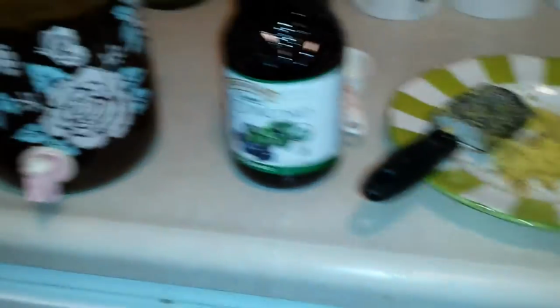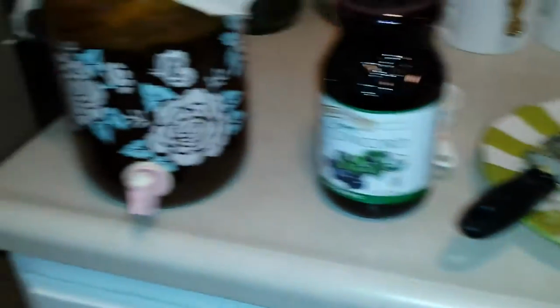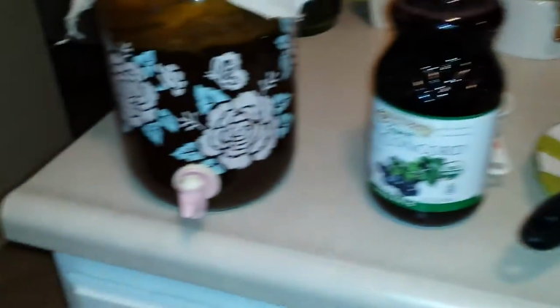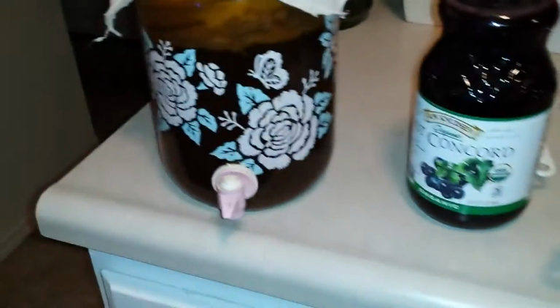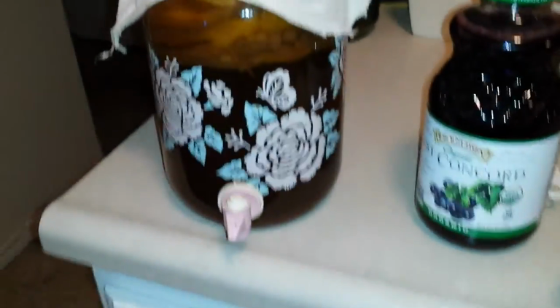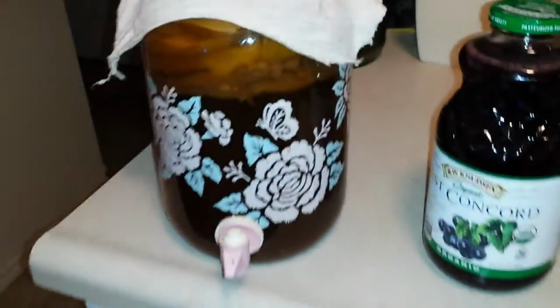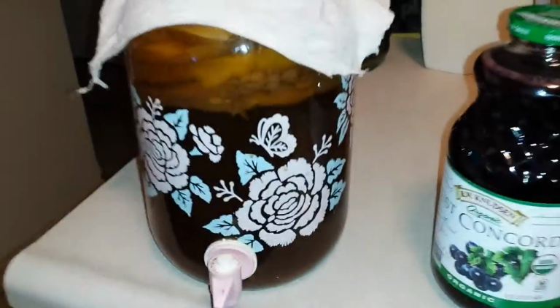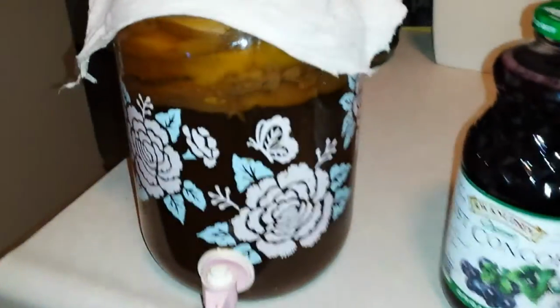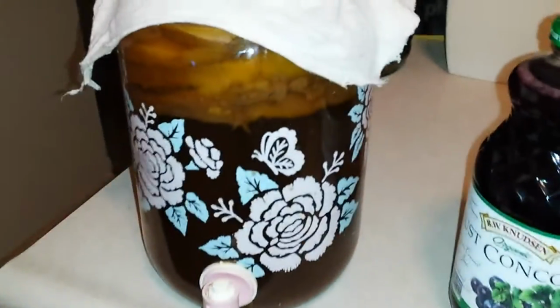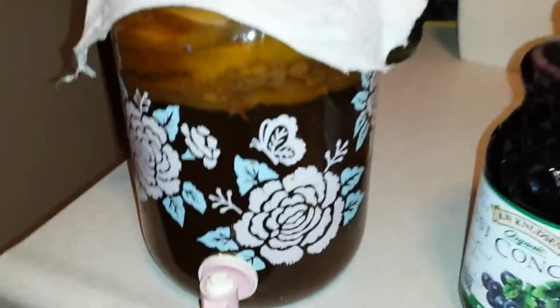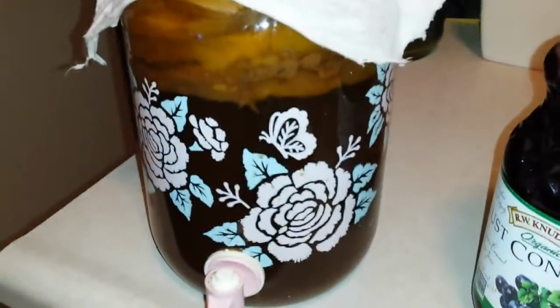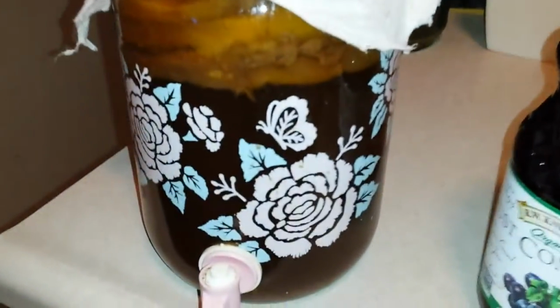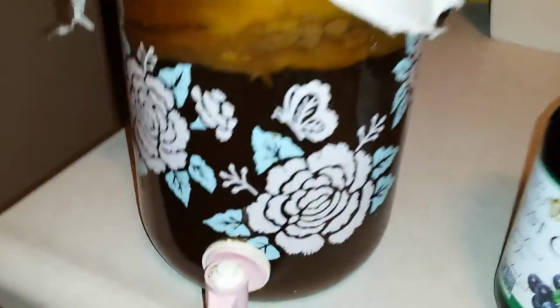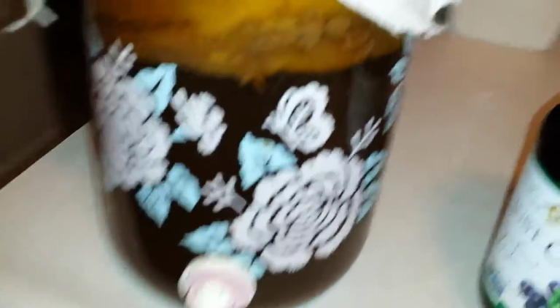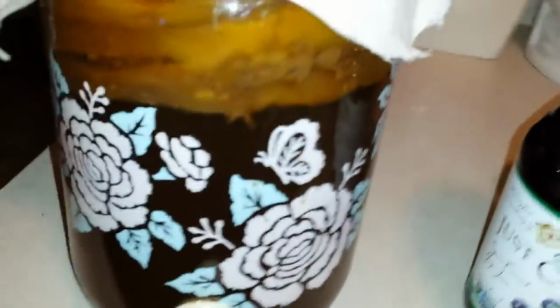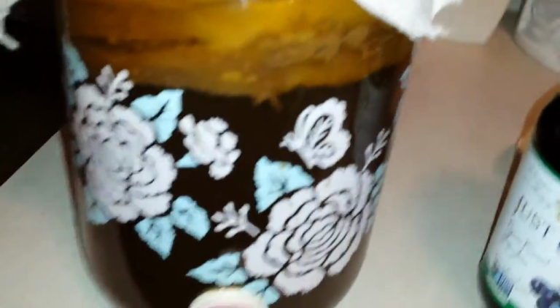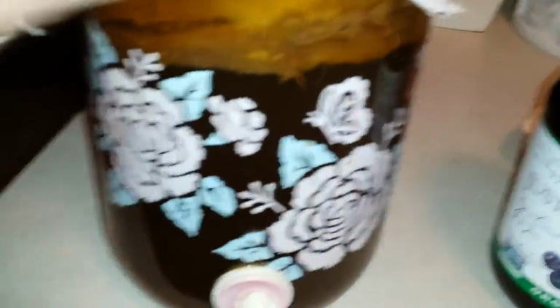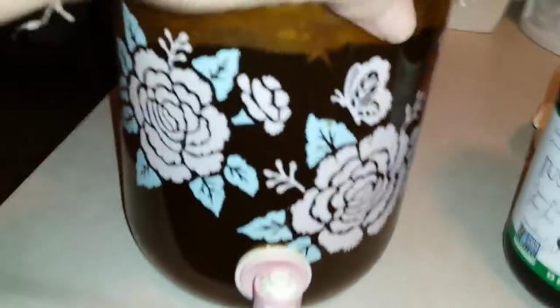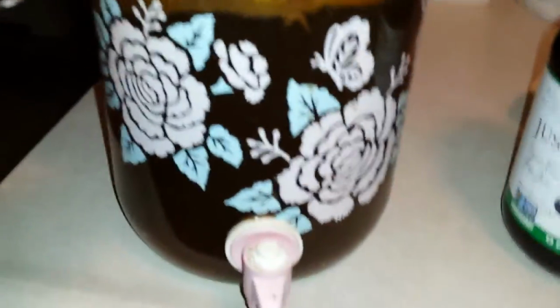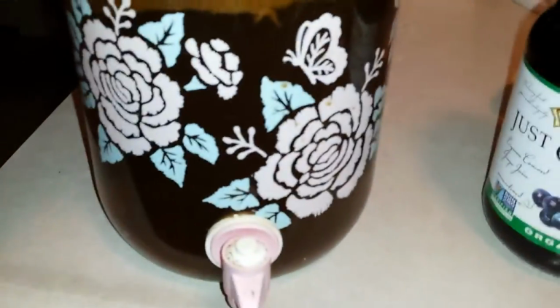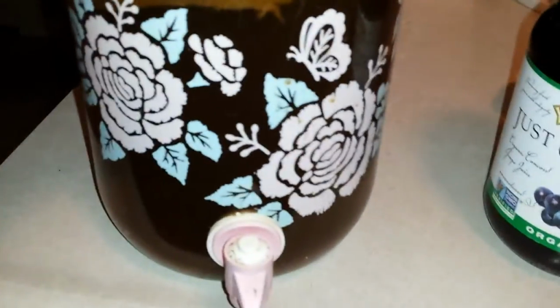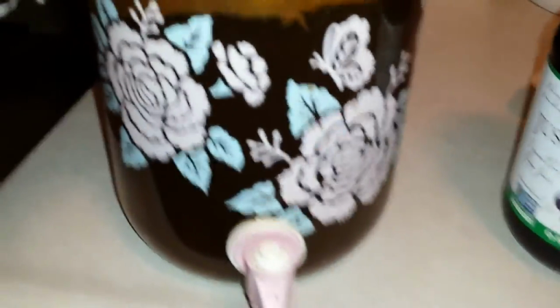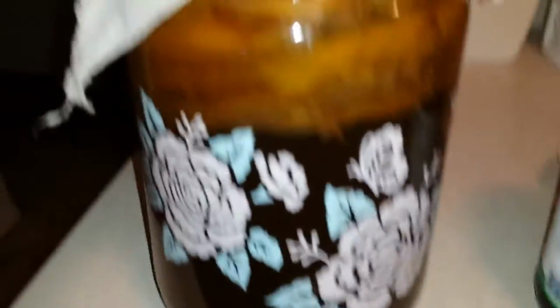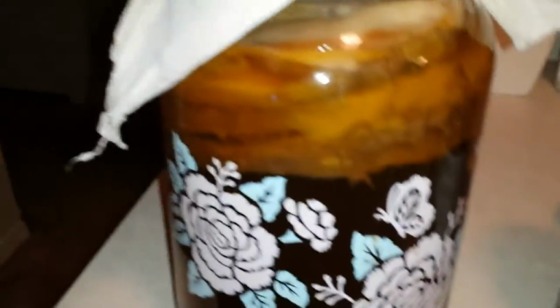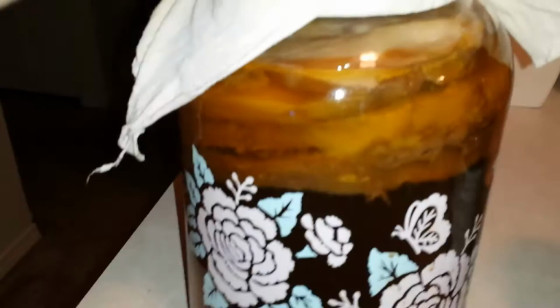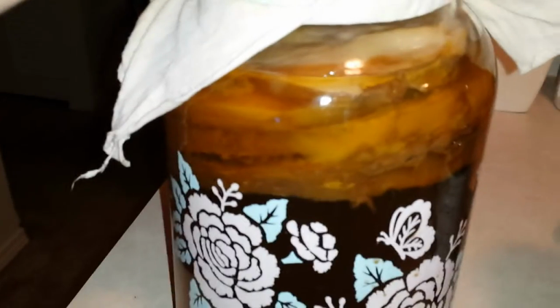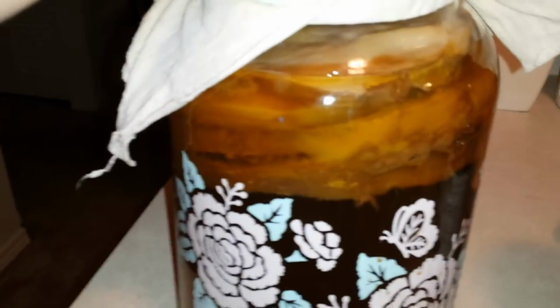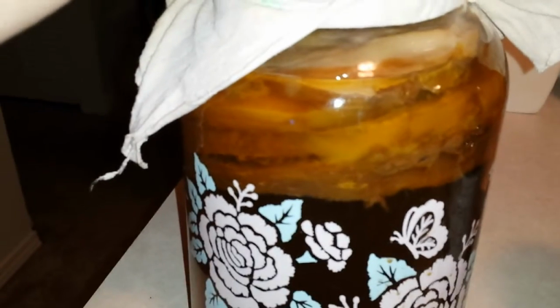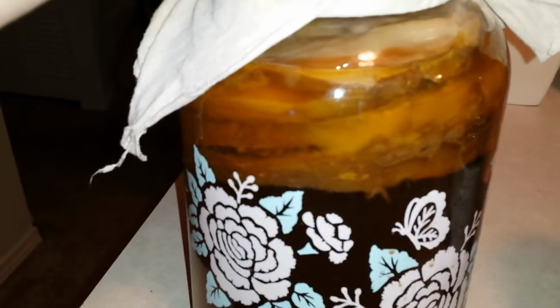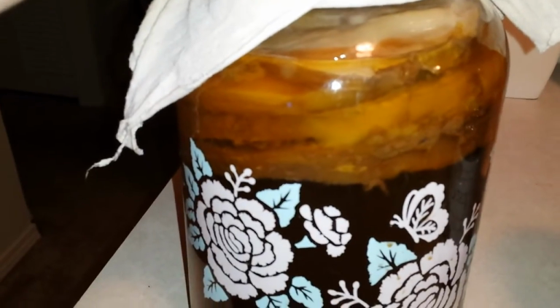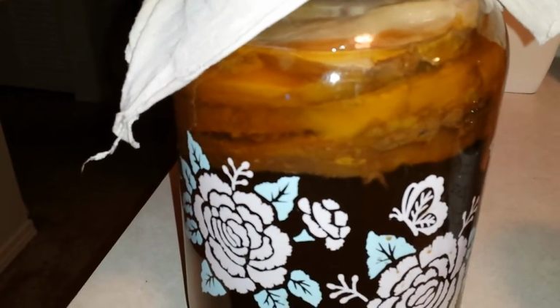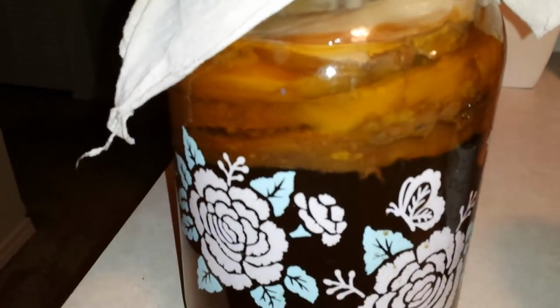Hey YouTubers, this is Lonnie Clark, Nuts for Art. It's Kombucha Making Night. Look how big my momma kombucha is.